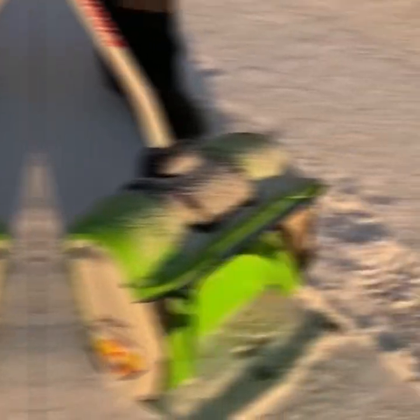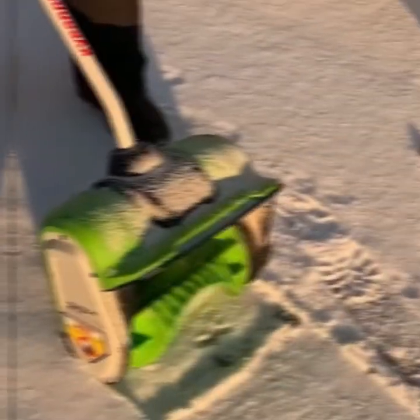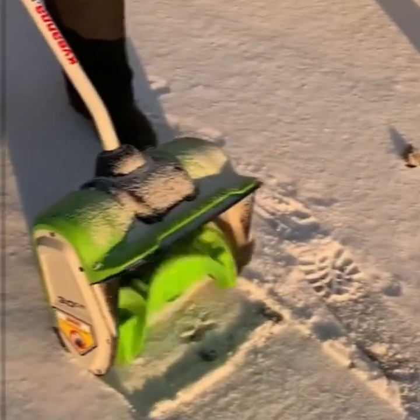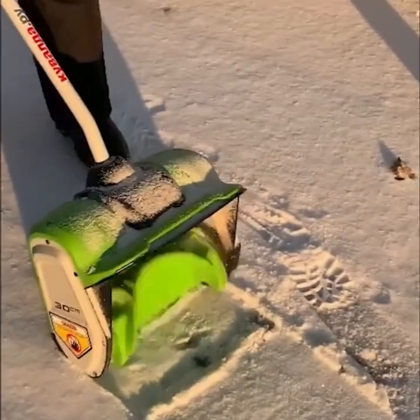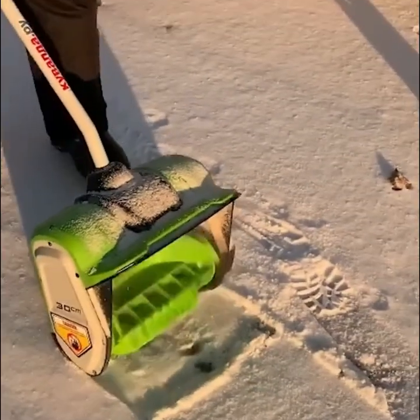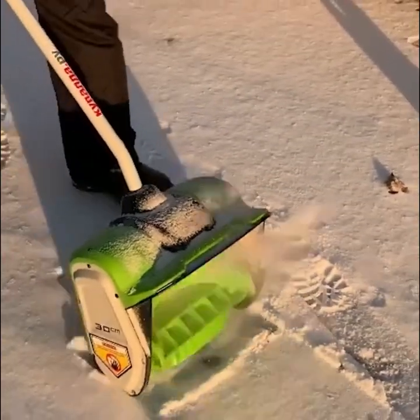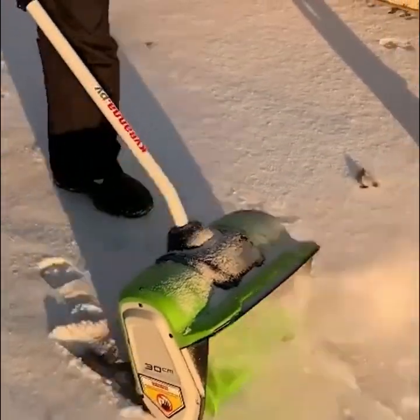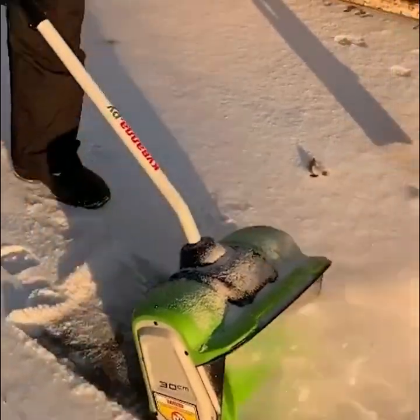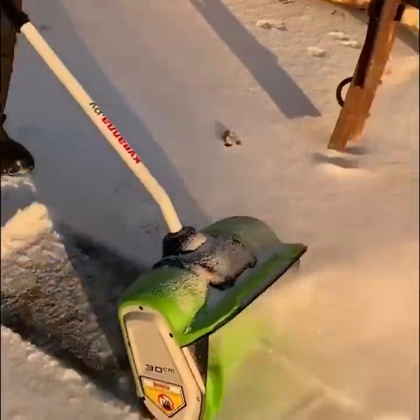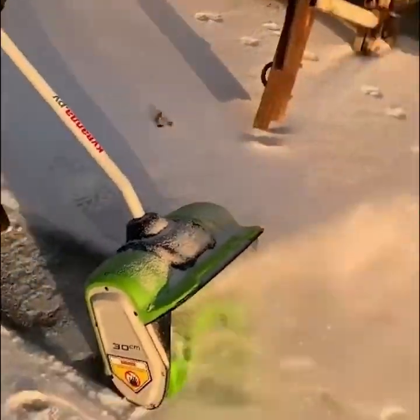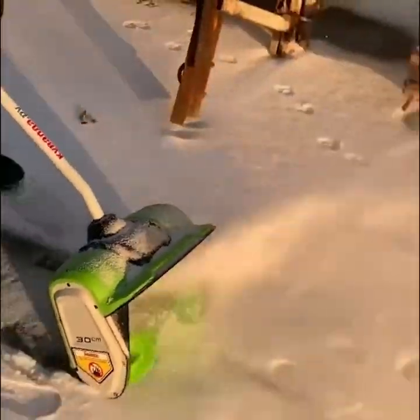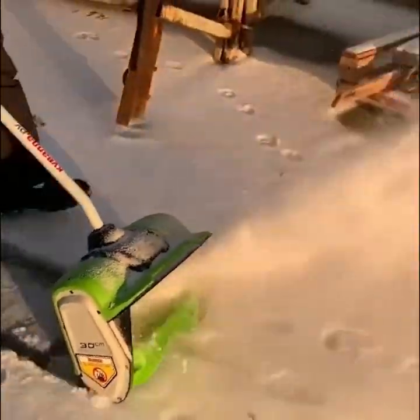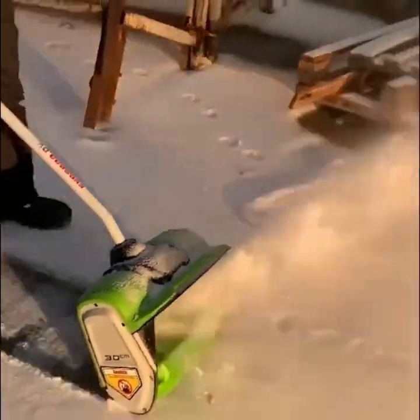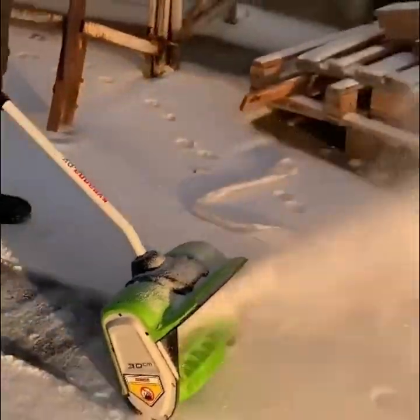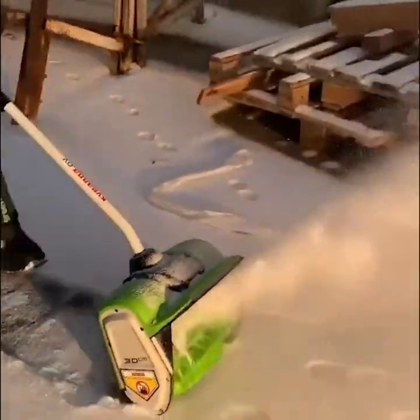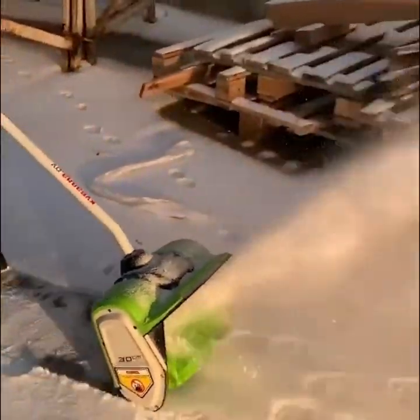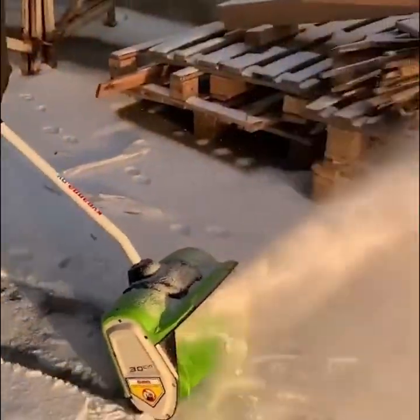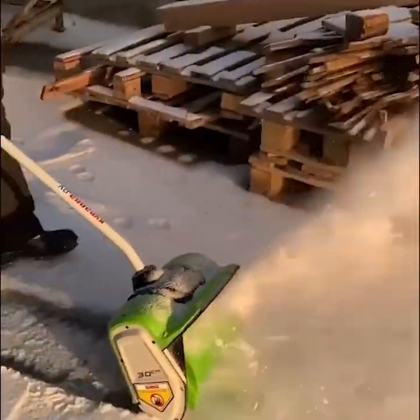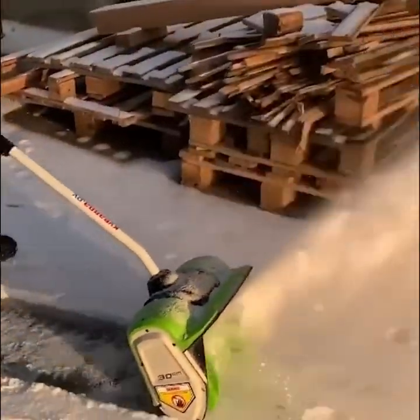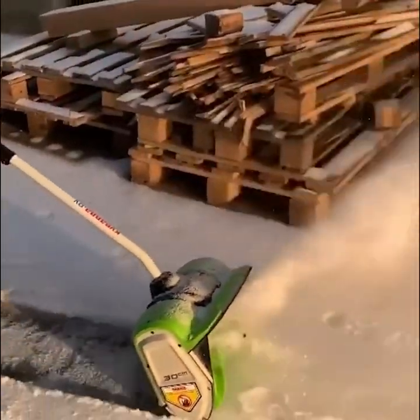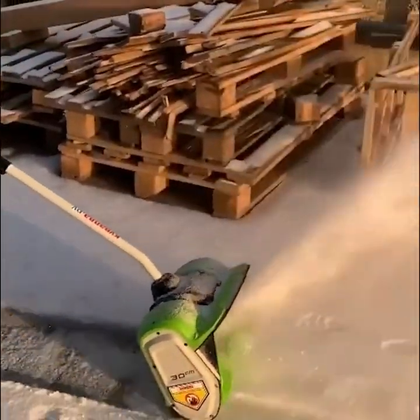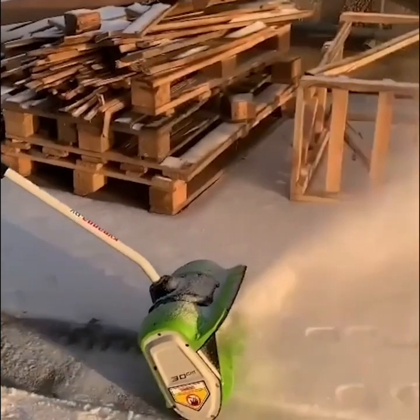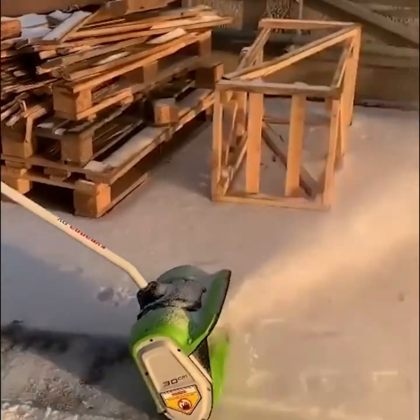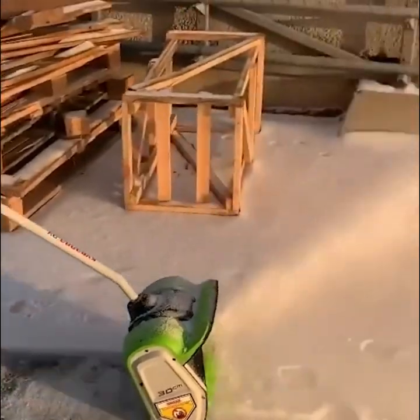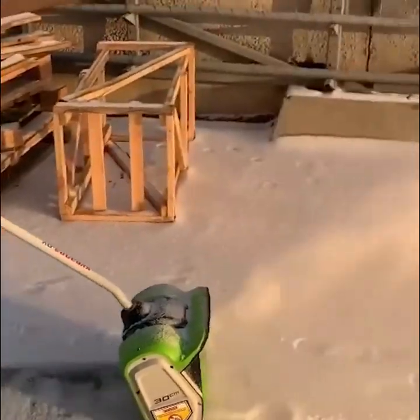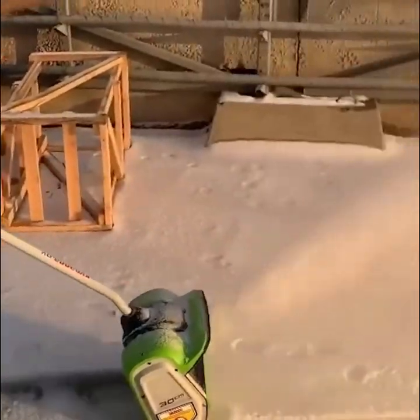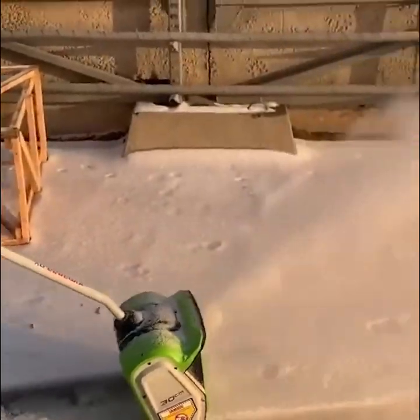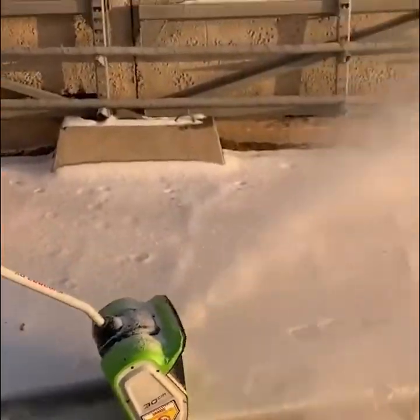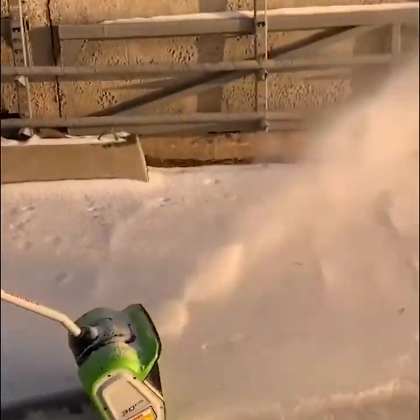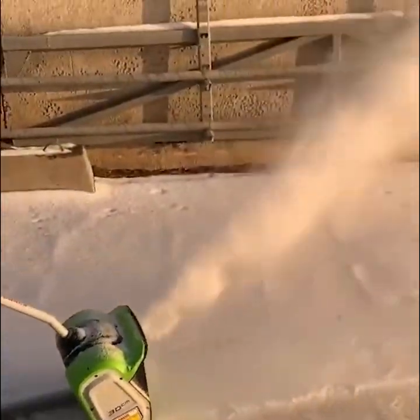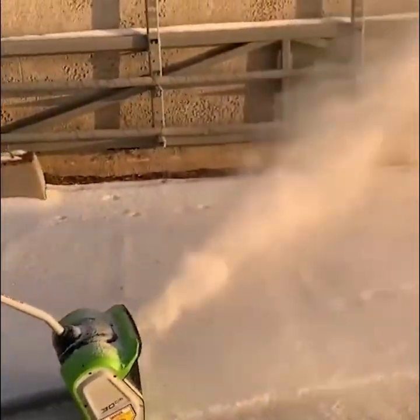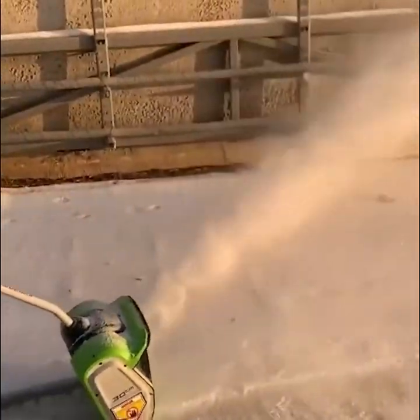Greenworks' lightweight and powerful snow shovels help you quickly move snow out of your way.